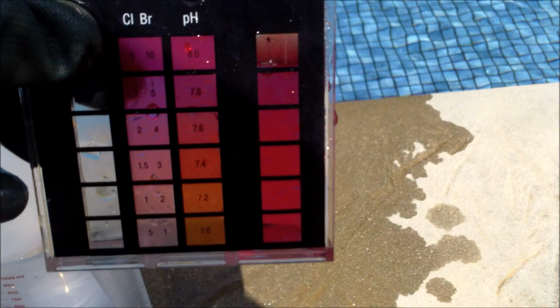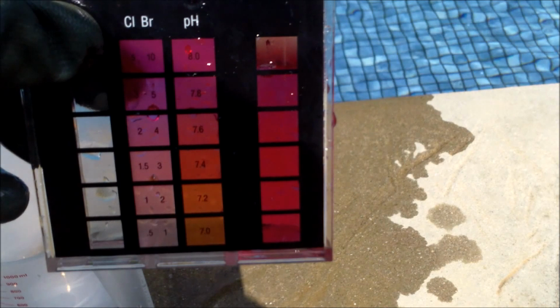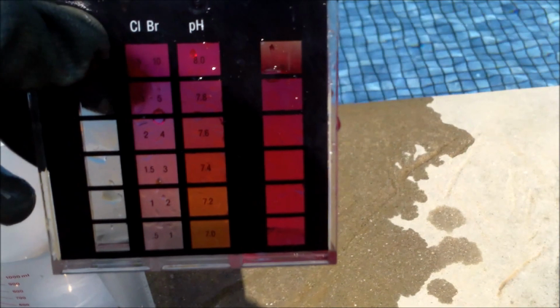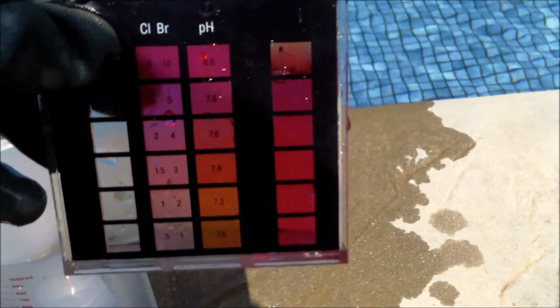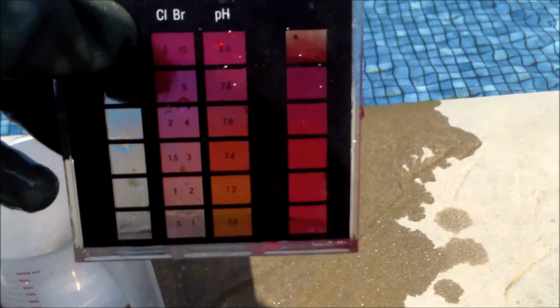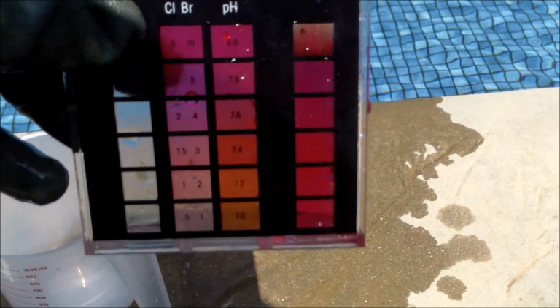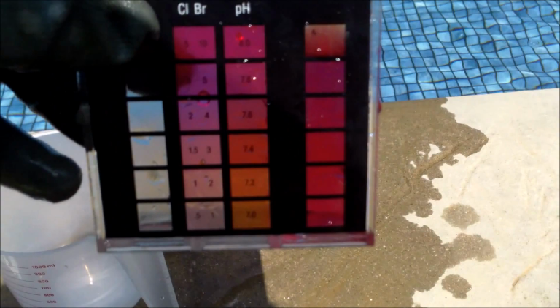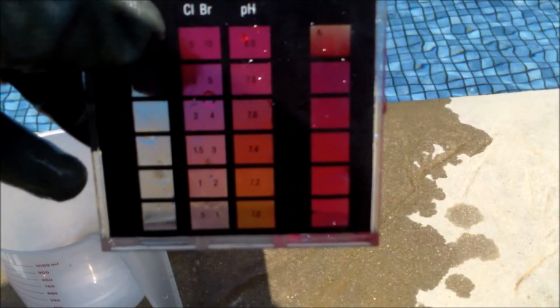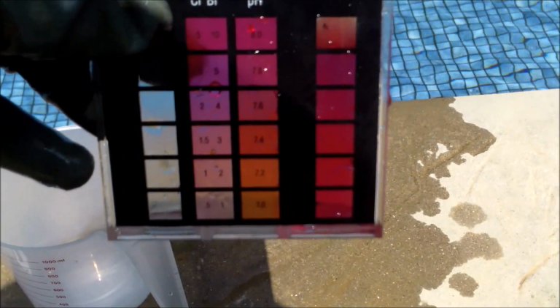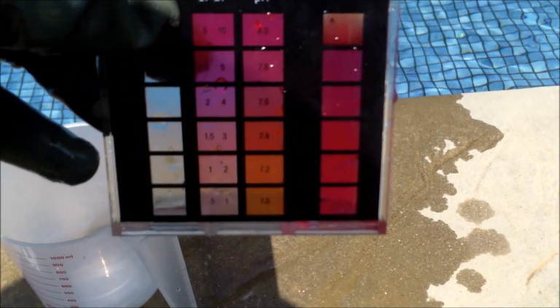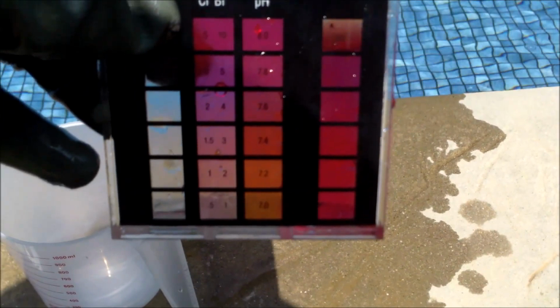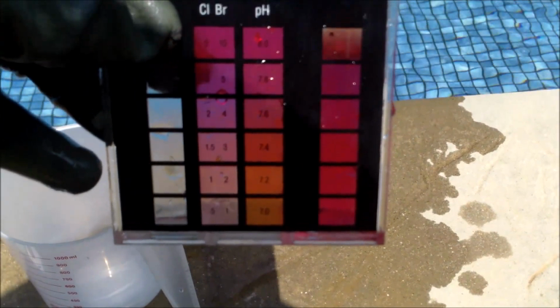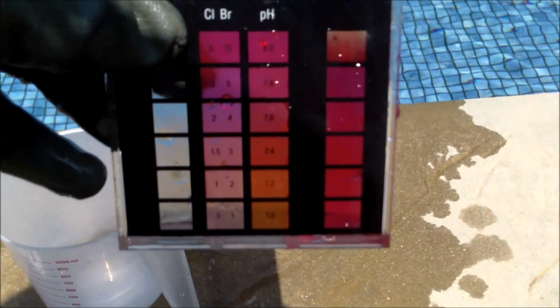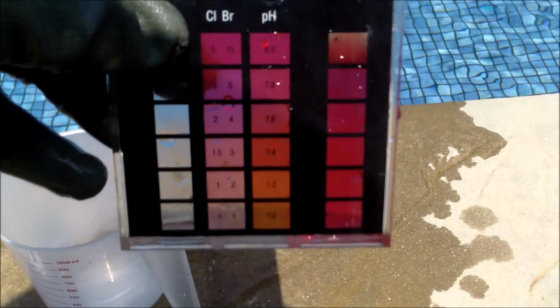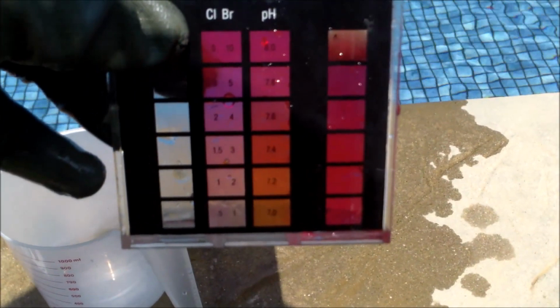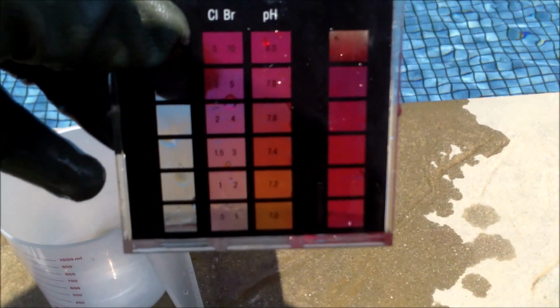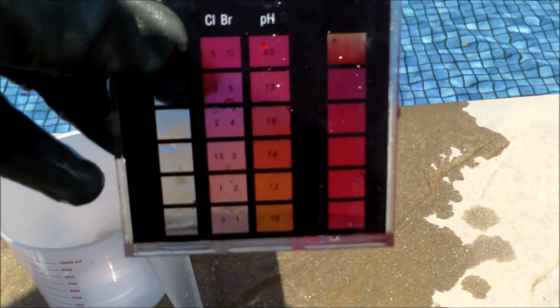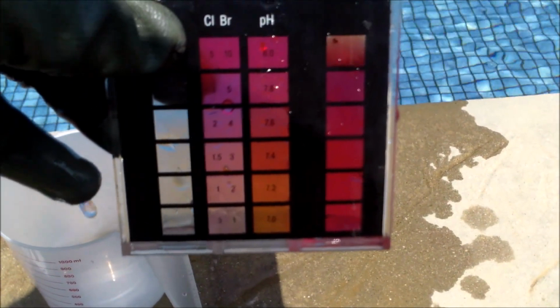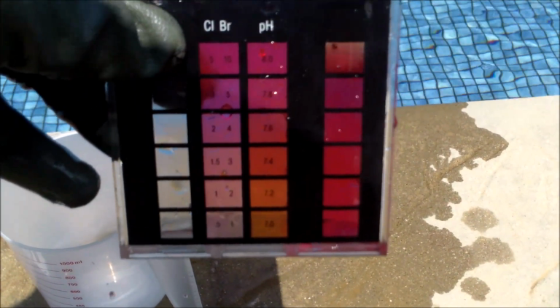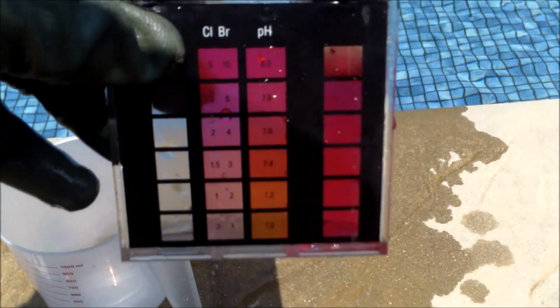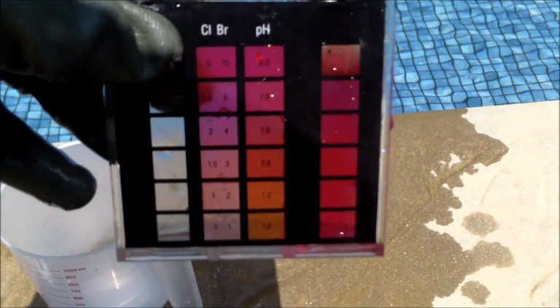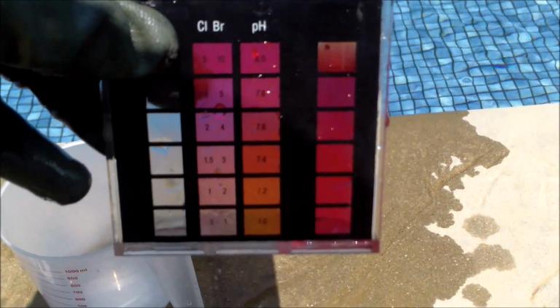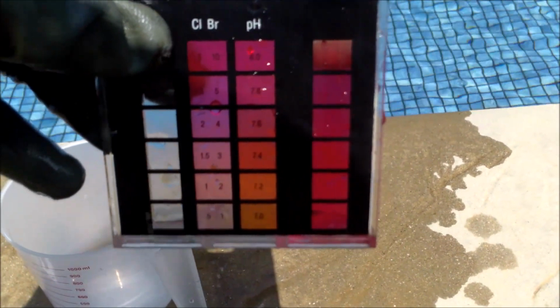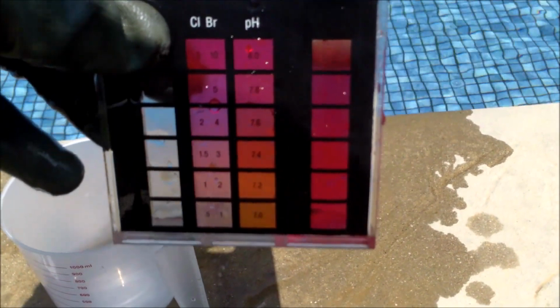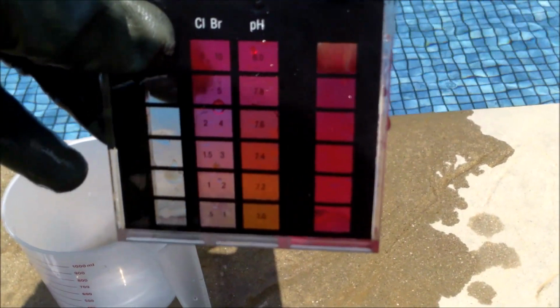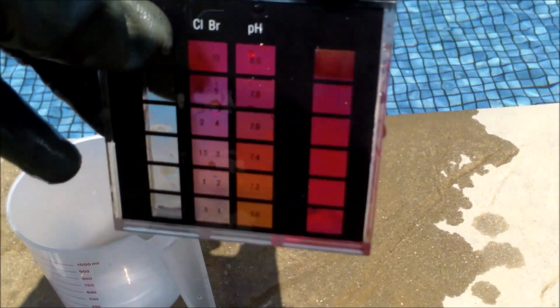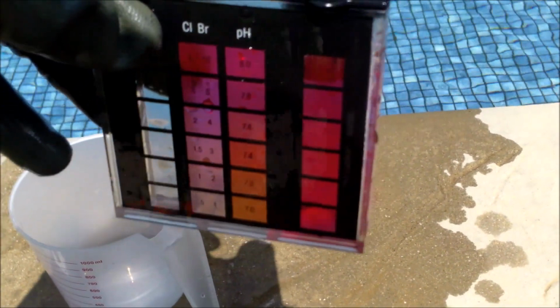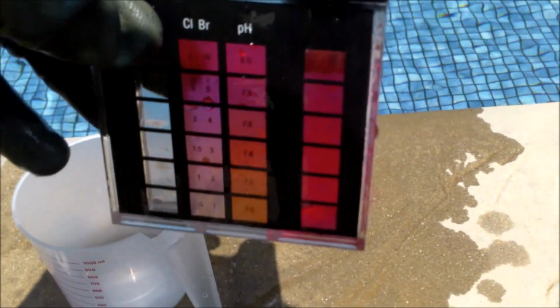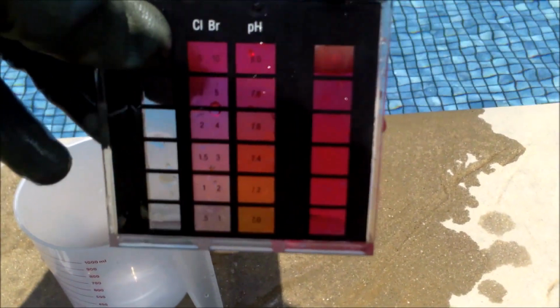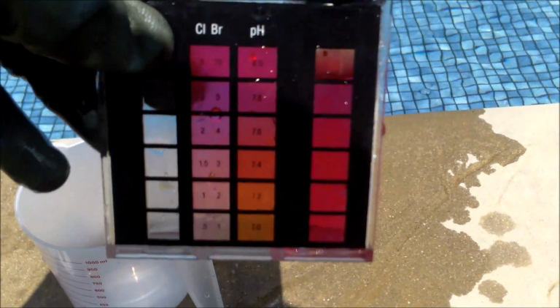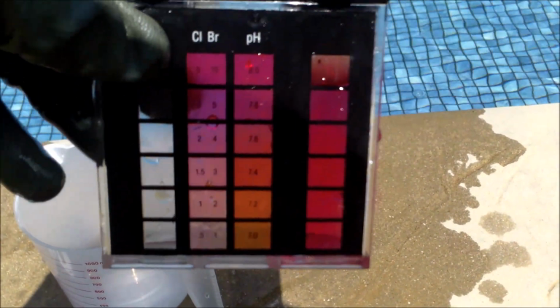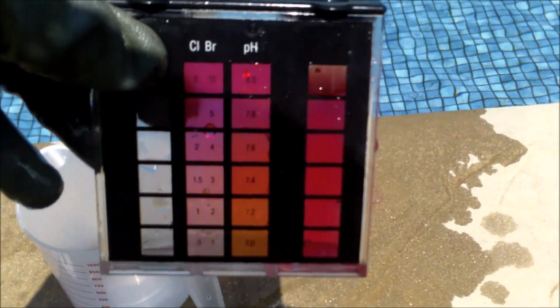You're also going to want to check the pH while you're at it, because adding the alkalinity up will raise it slightly.